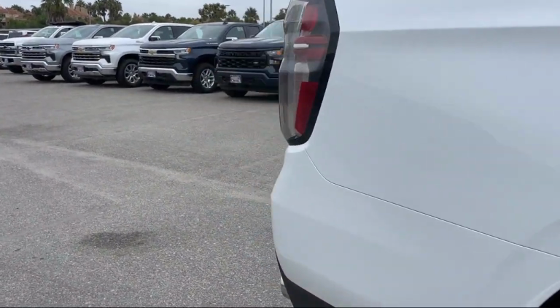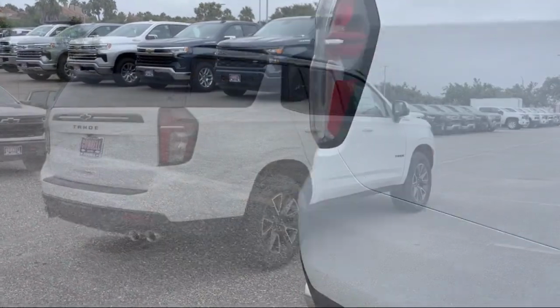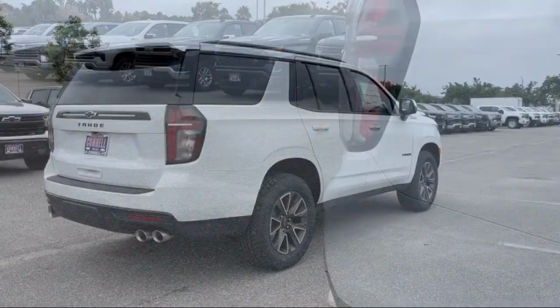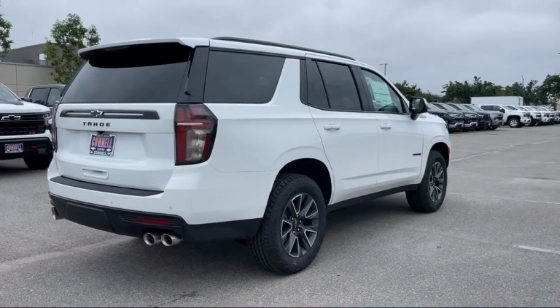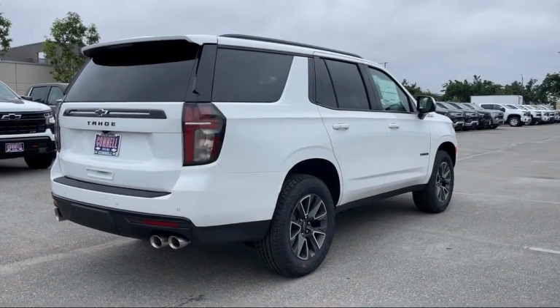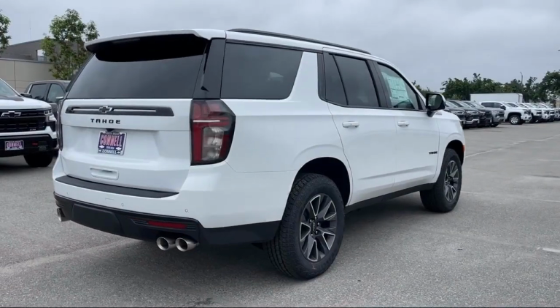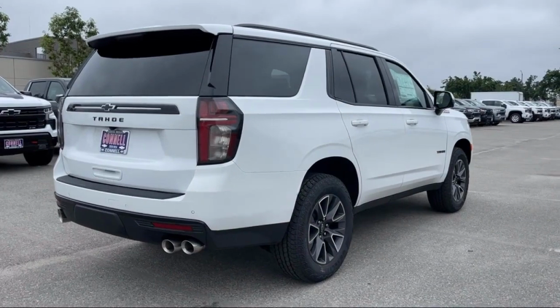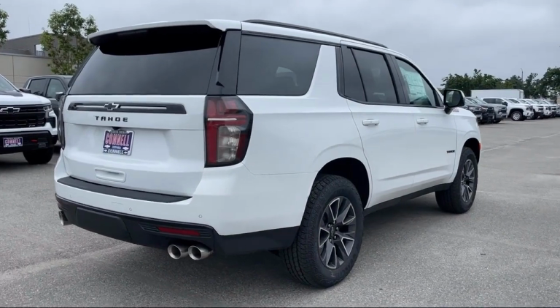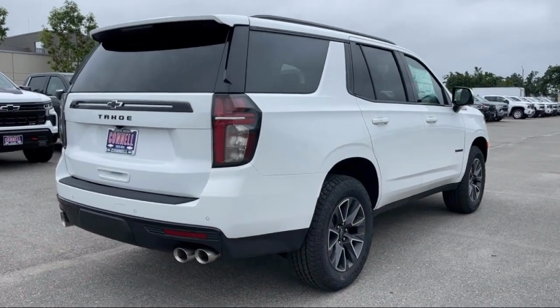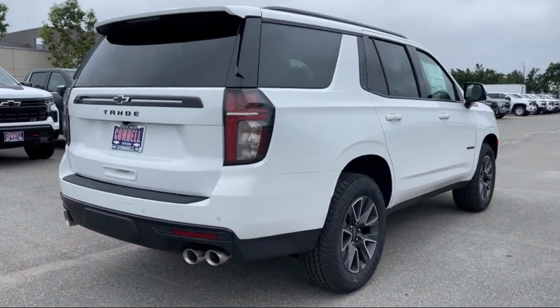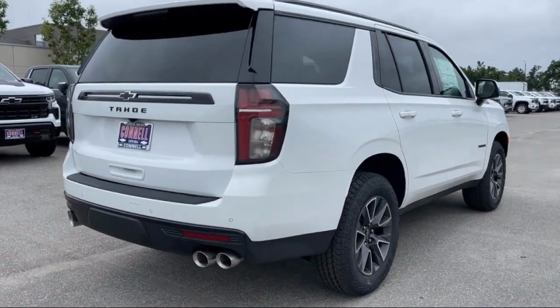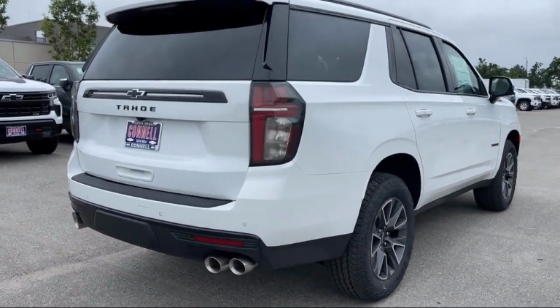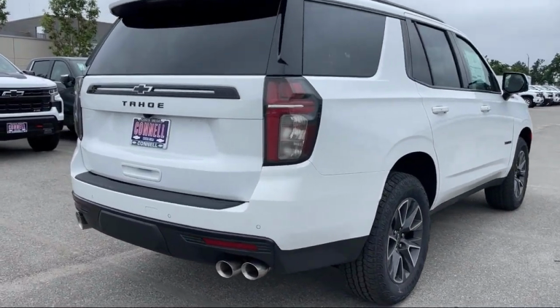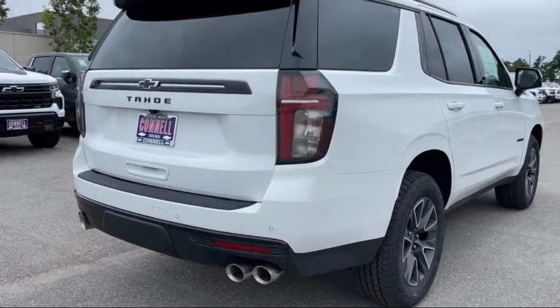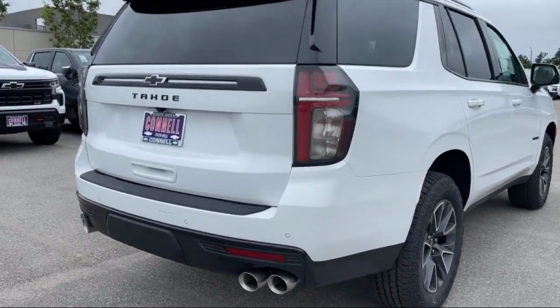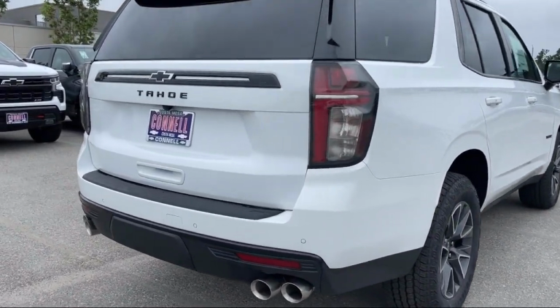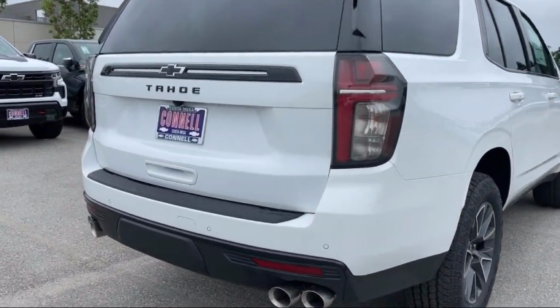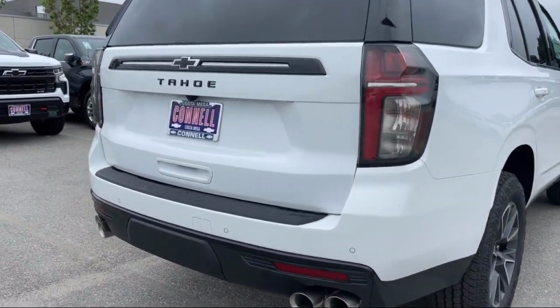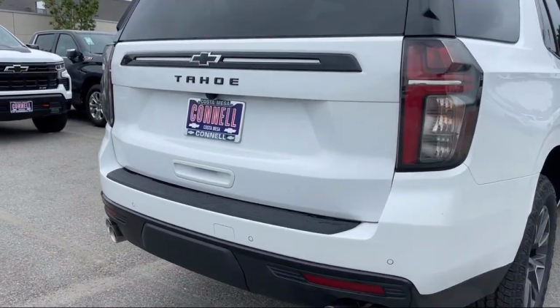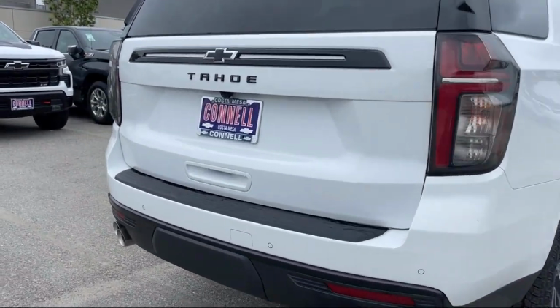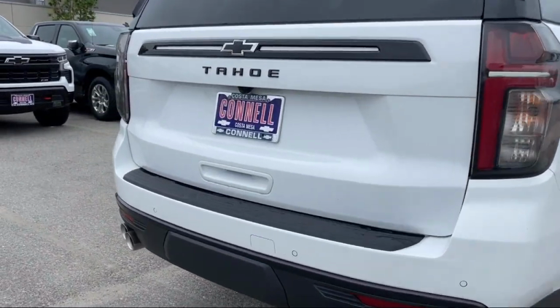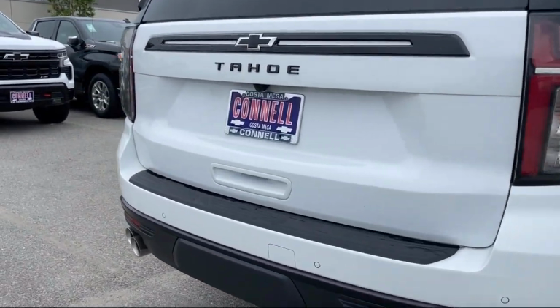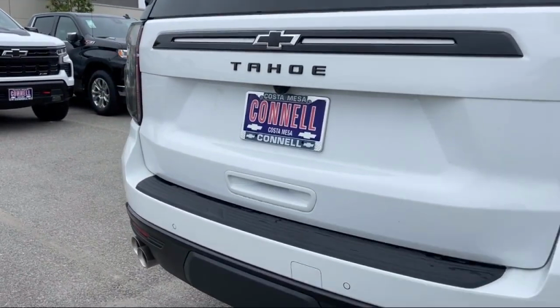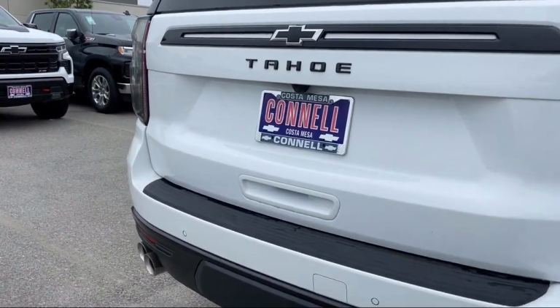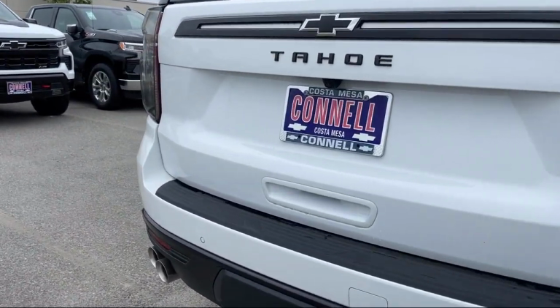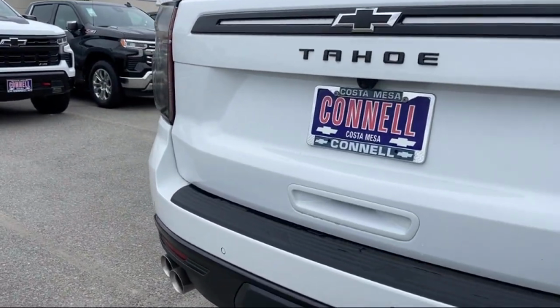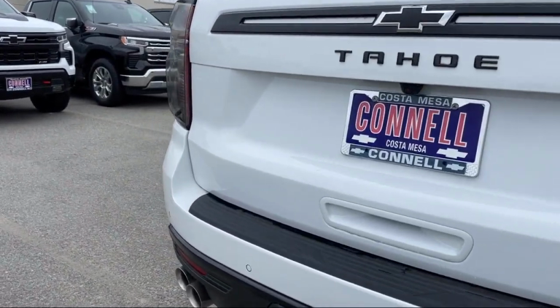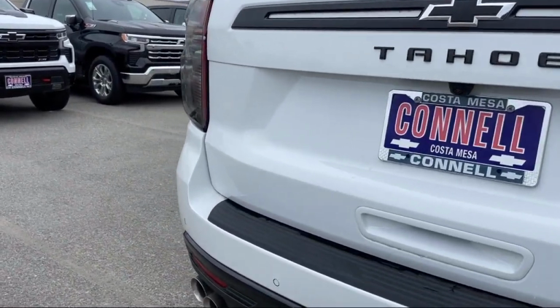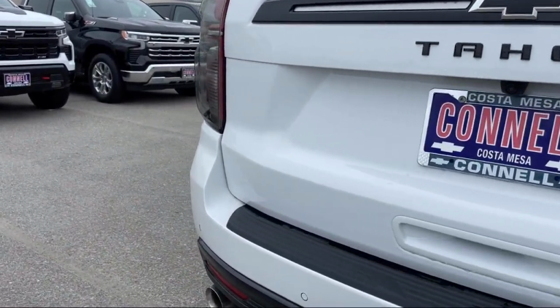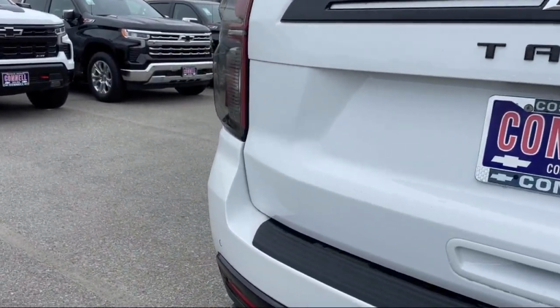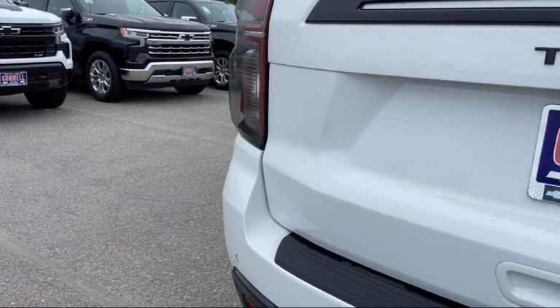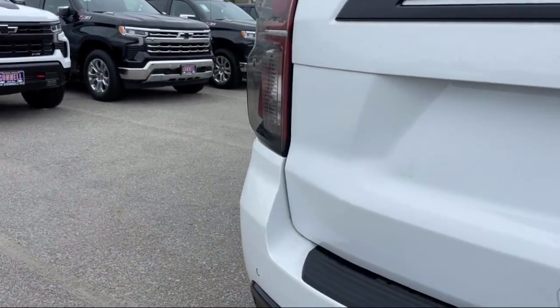Front collision warning, keyless entry, universal garage door opener, and privacy glass.